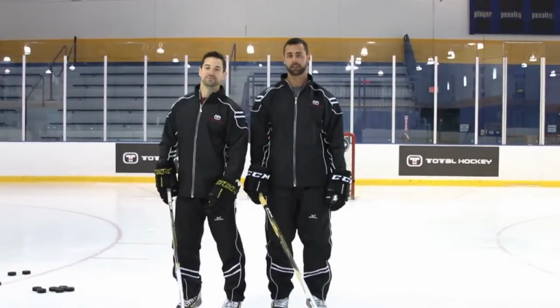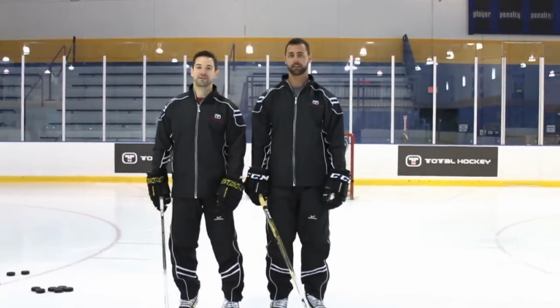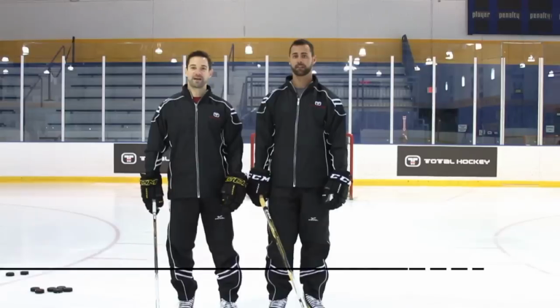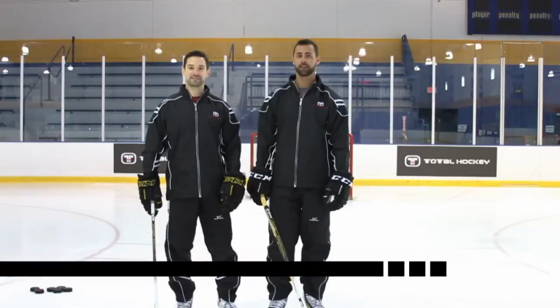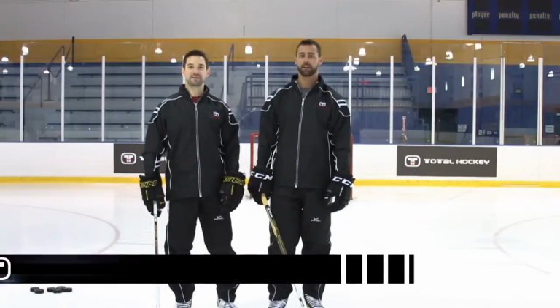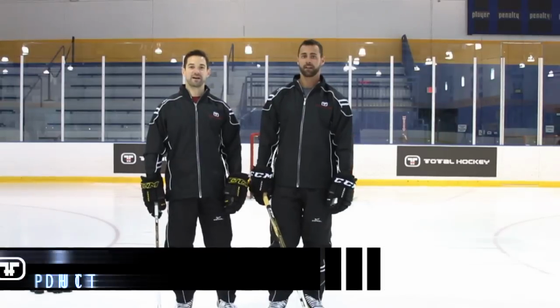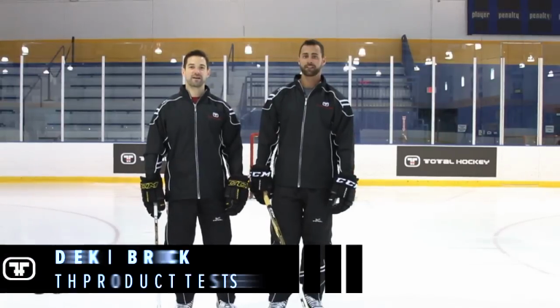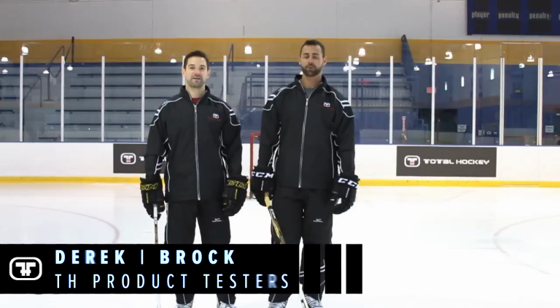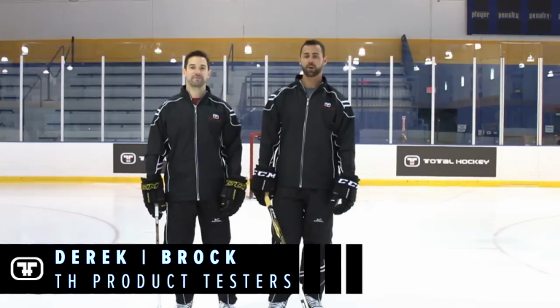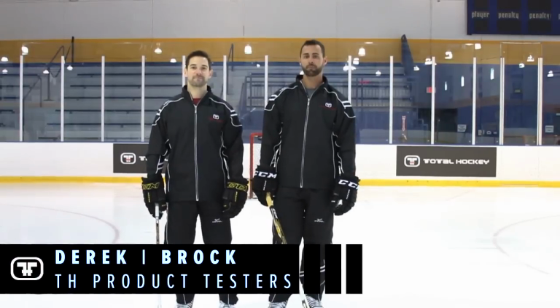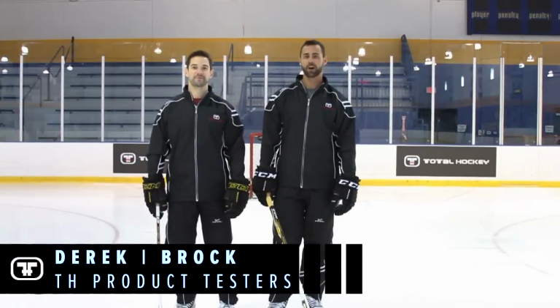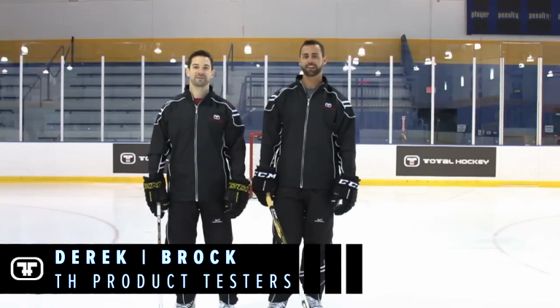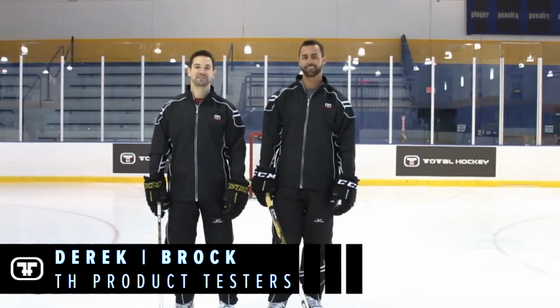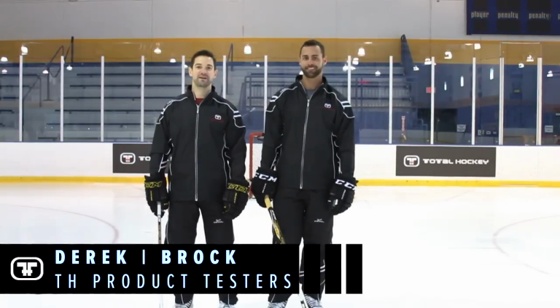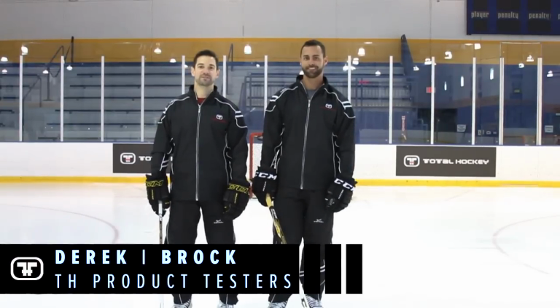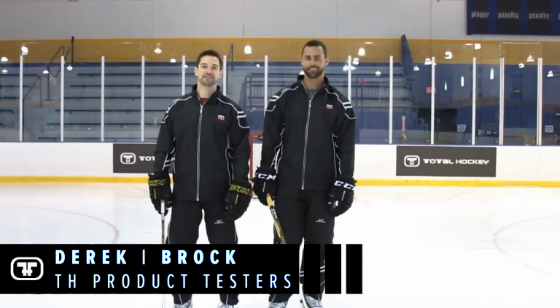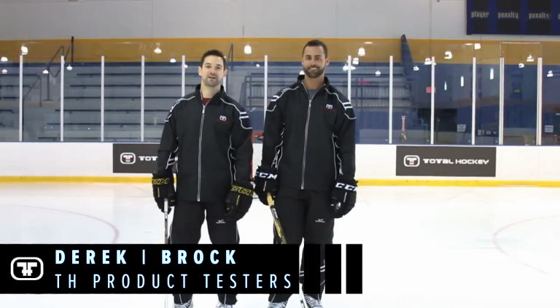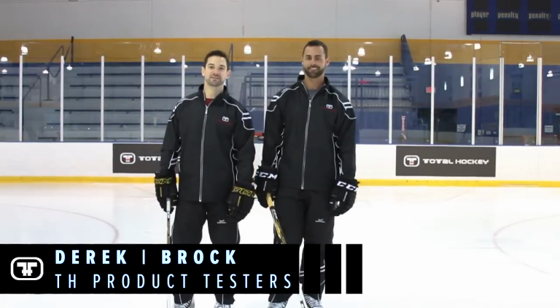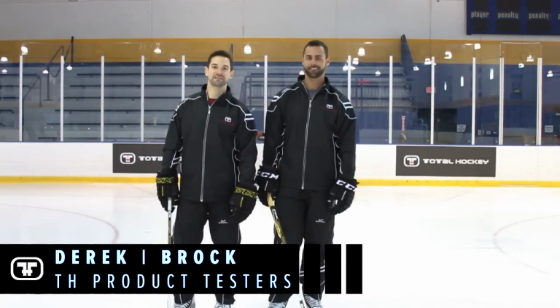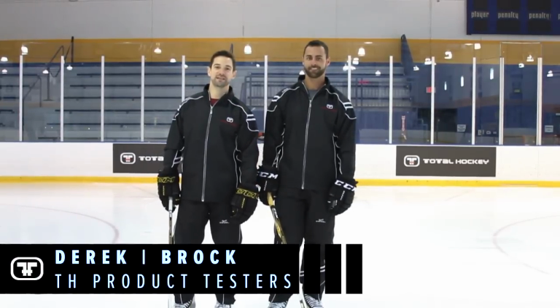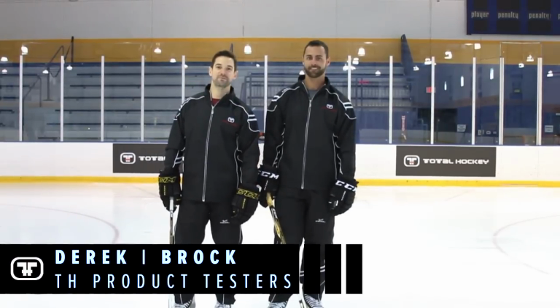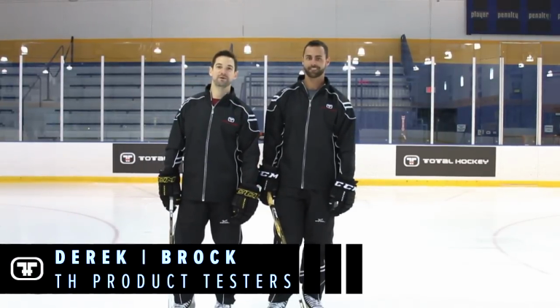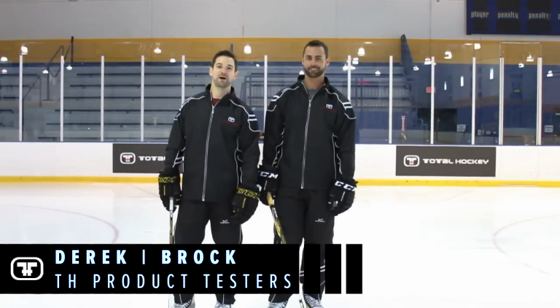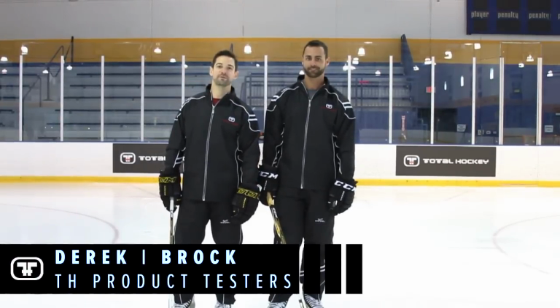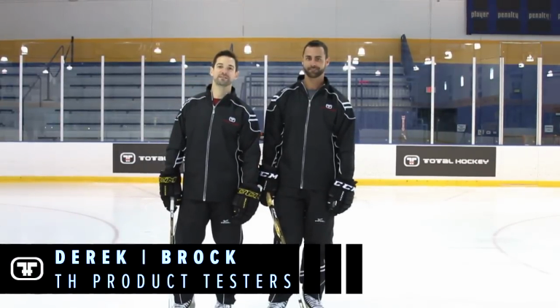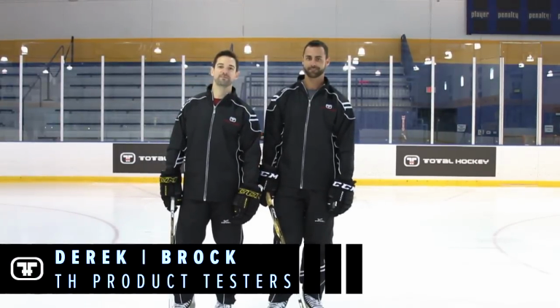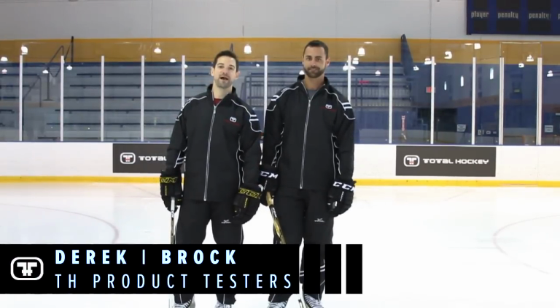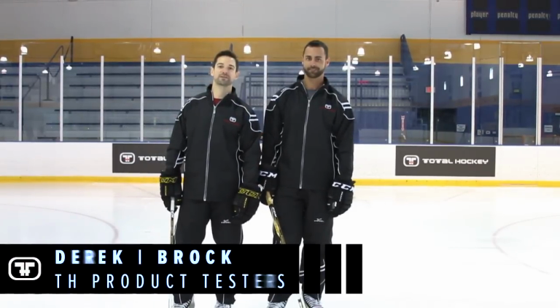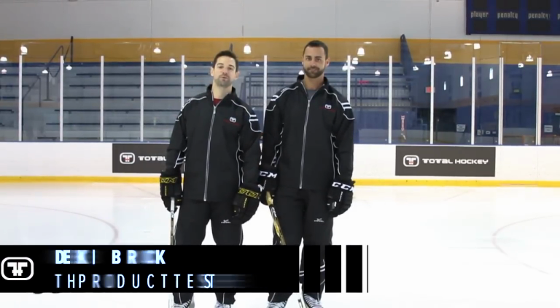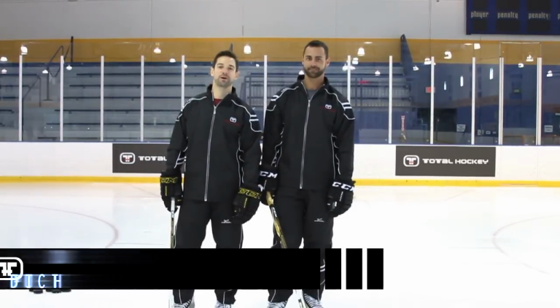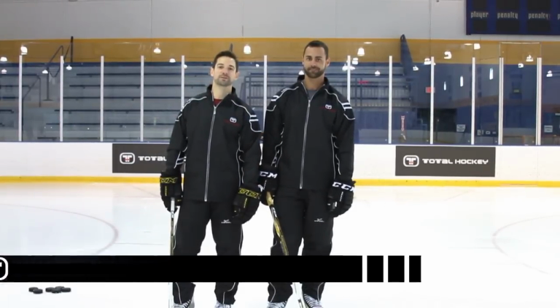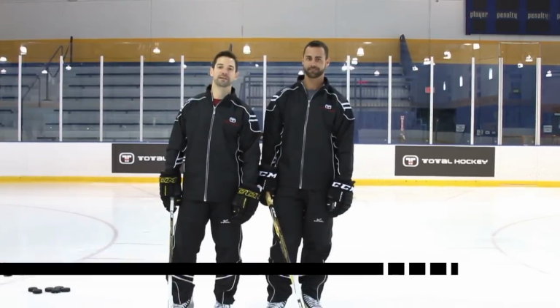What's up guys? I'm Derek. How's it going? I'm Brock. Today we're testing out the CCM RBZ Max 2.0 stick.